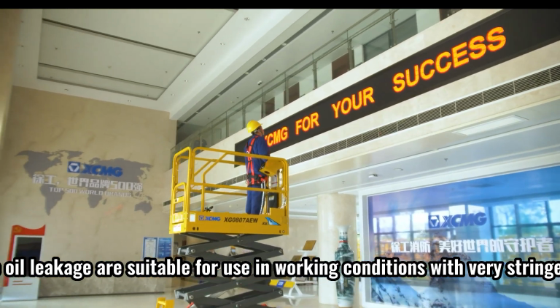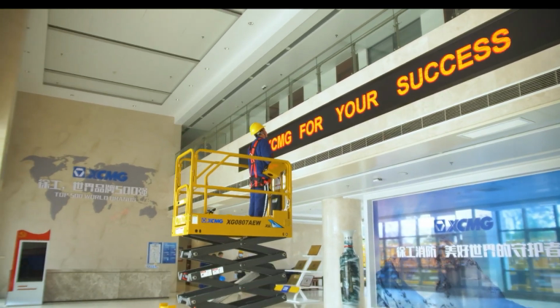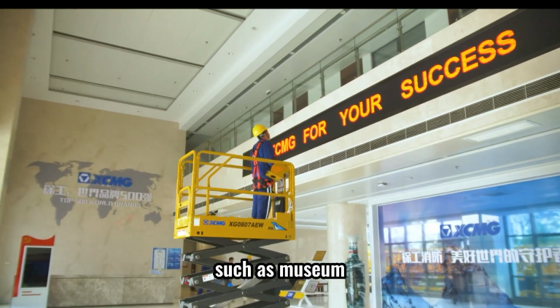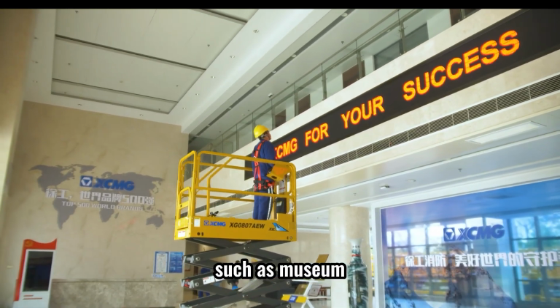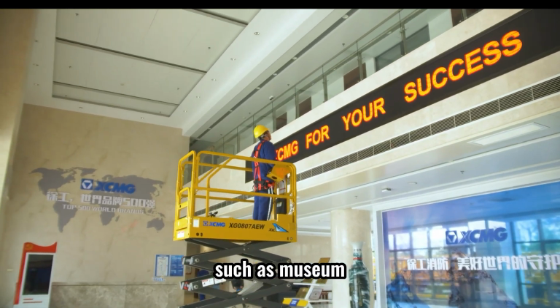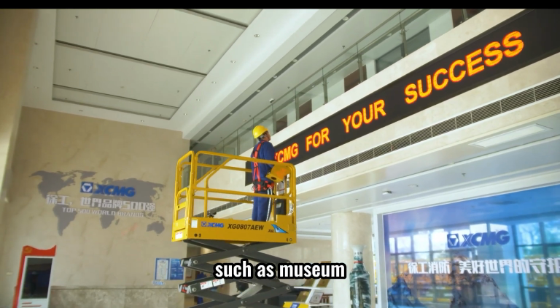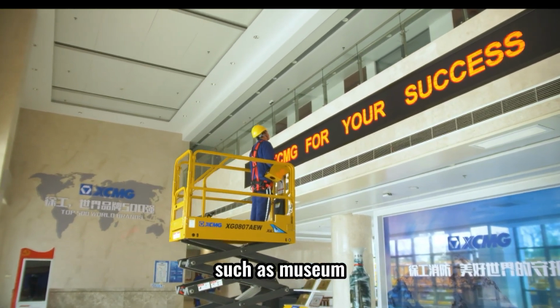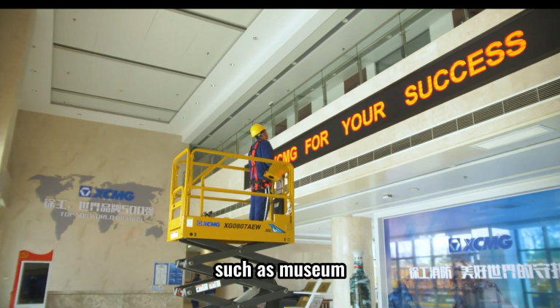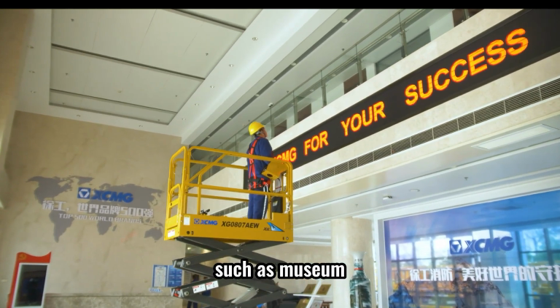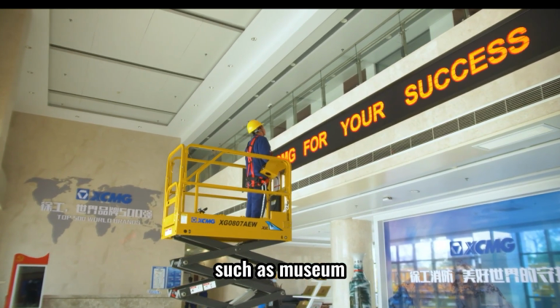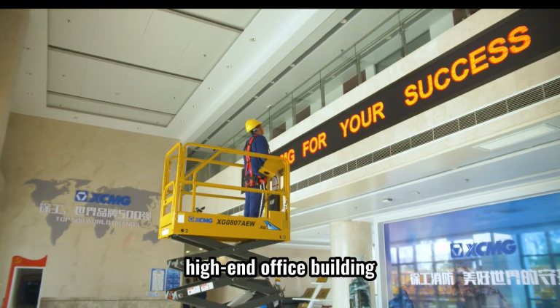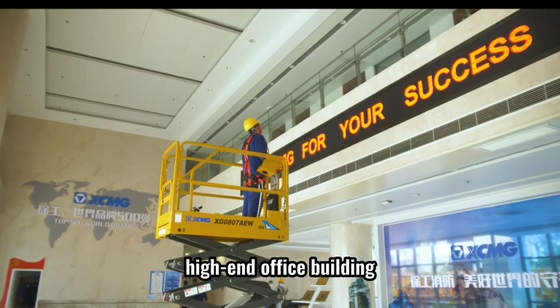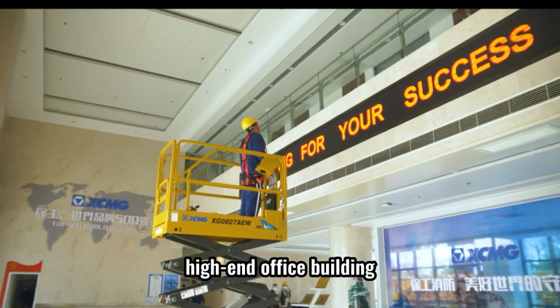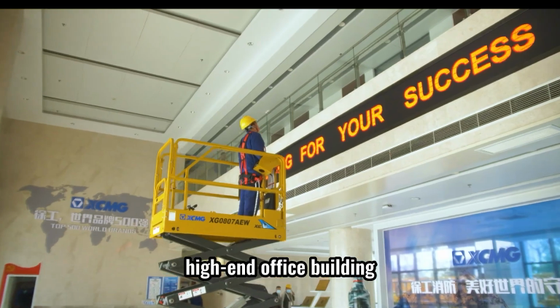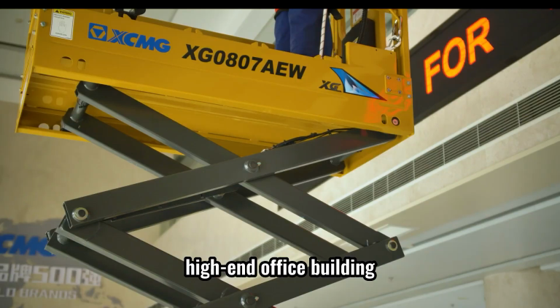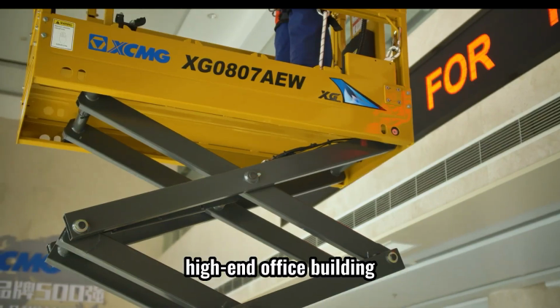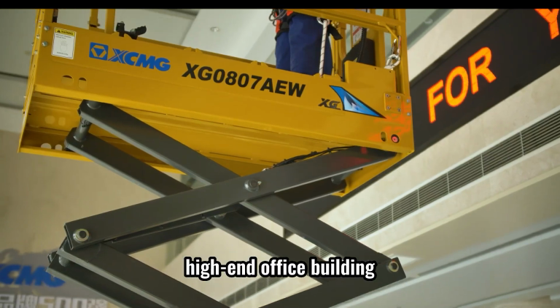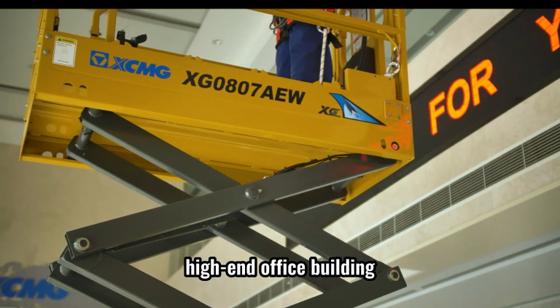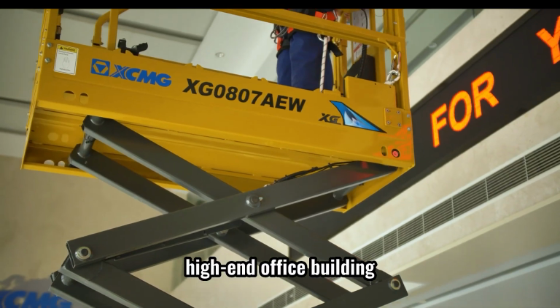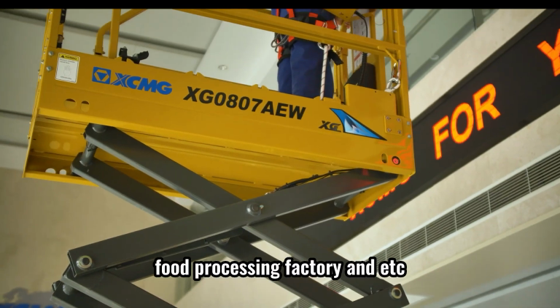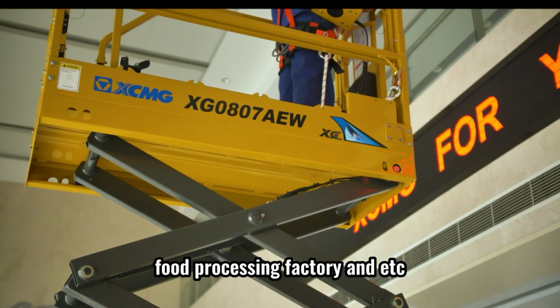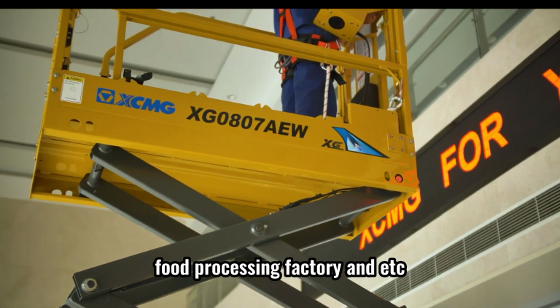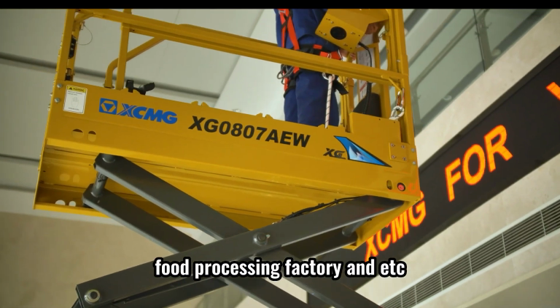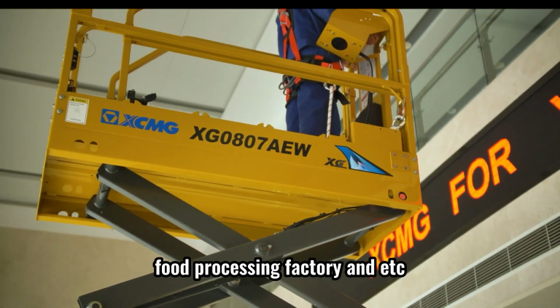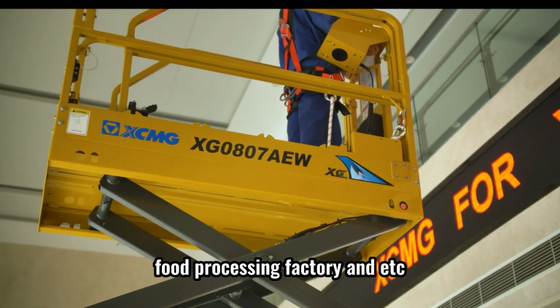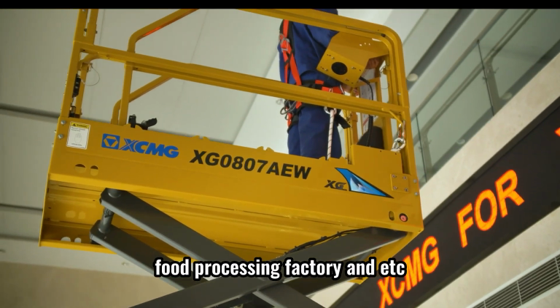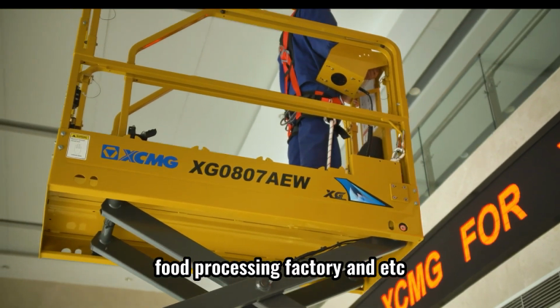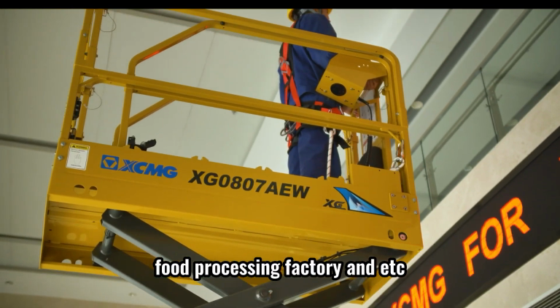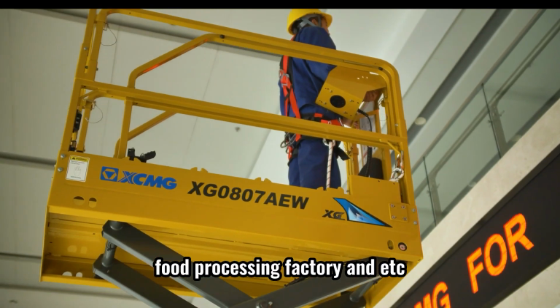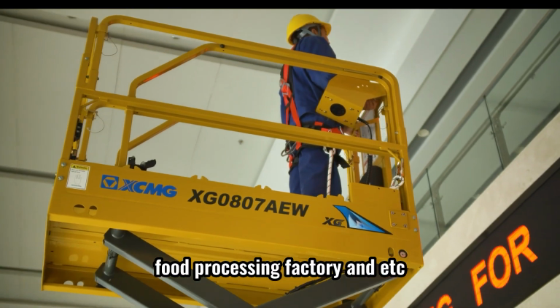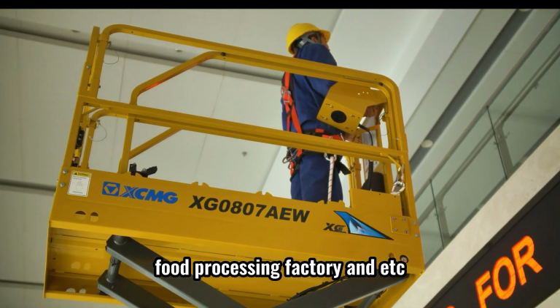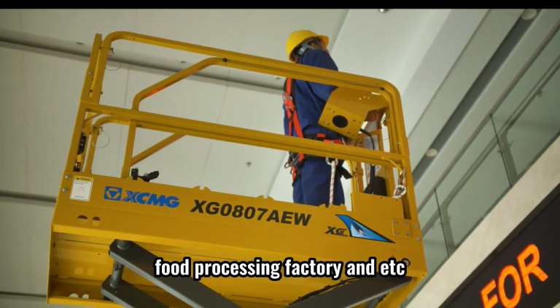Such as museum, high-end office building, food processing factory, and more.